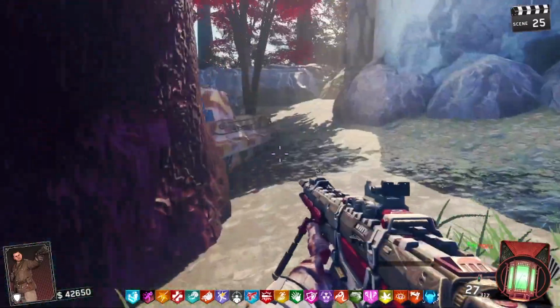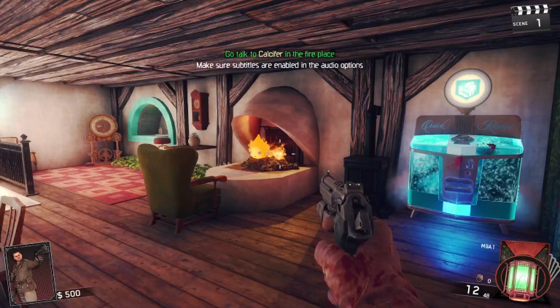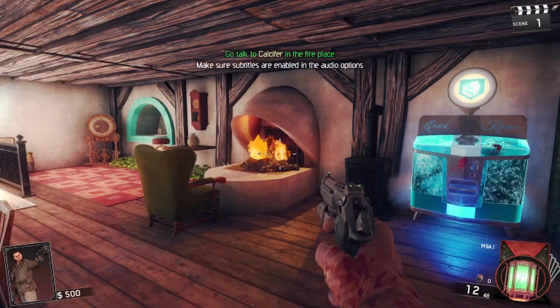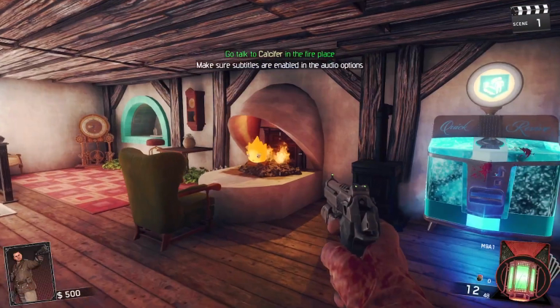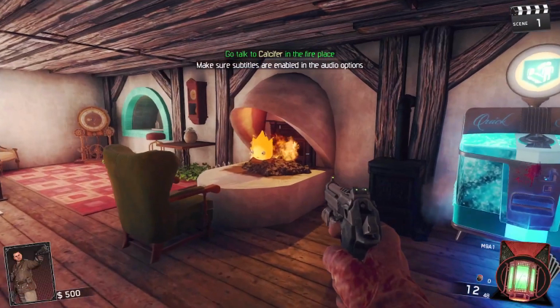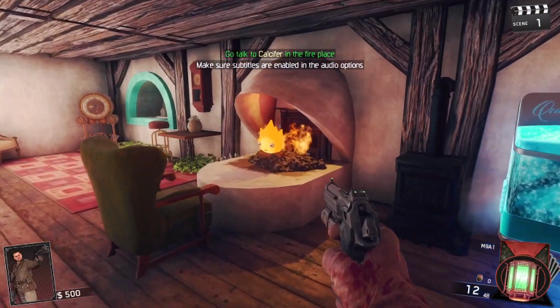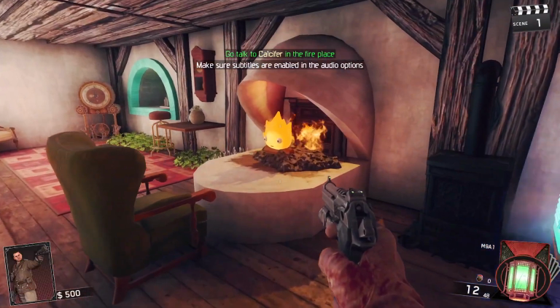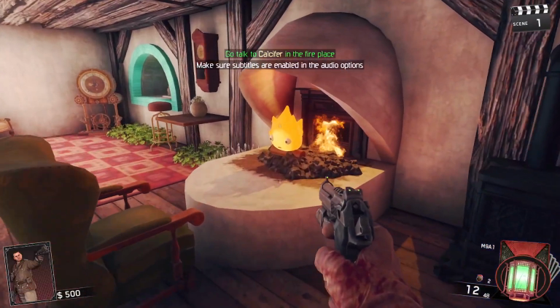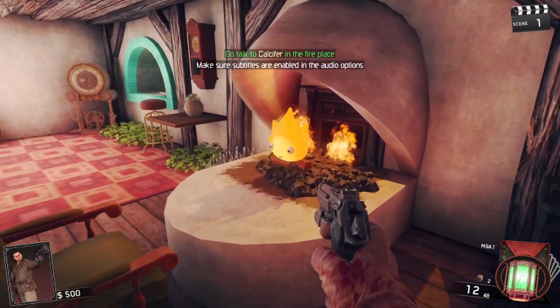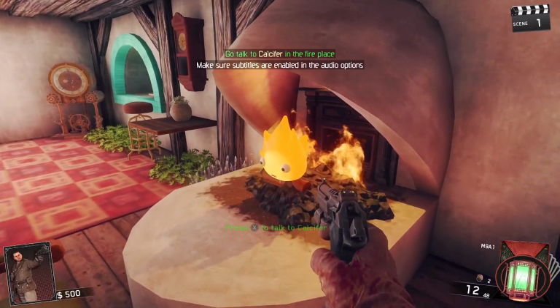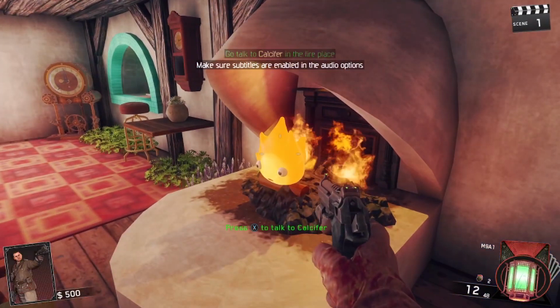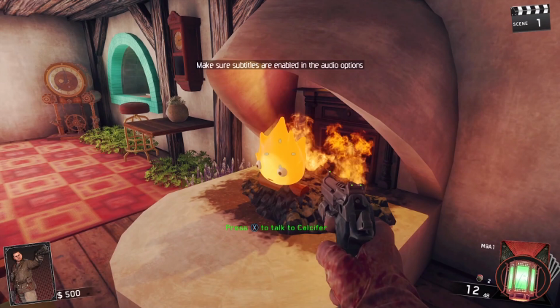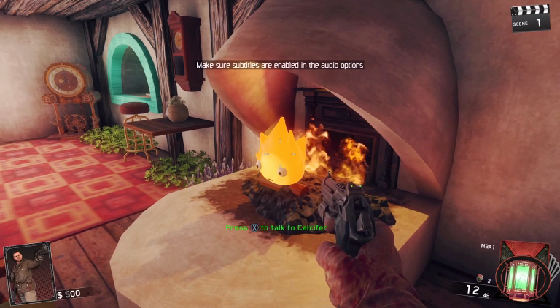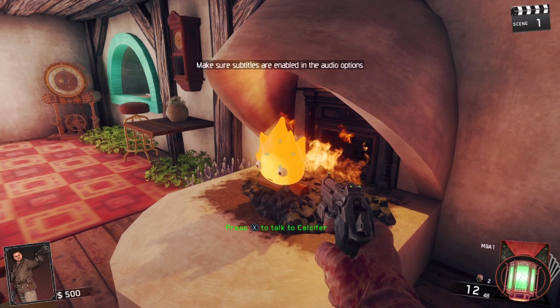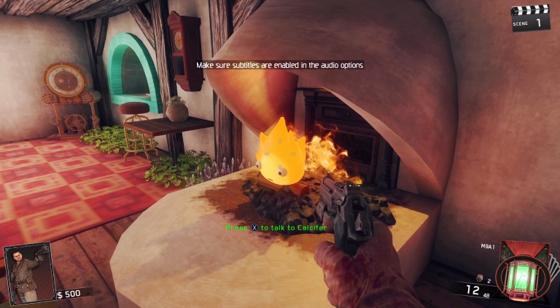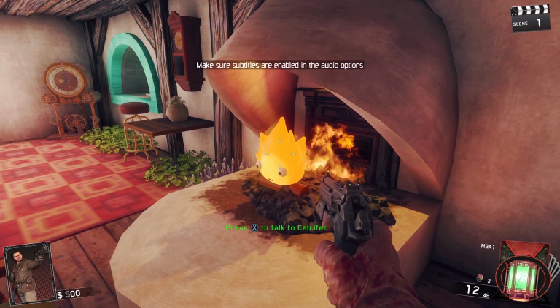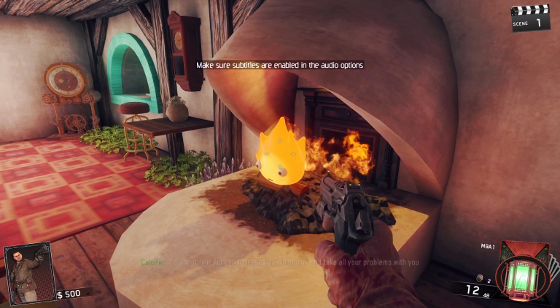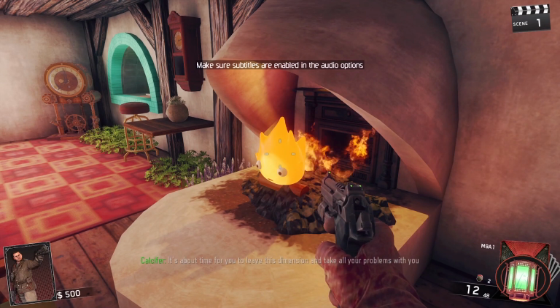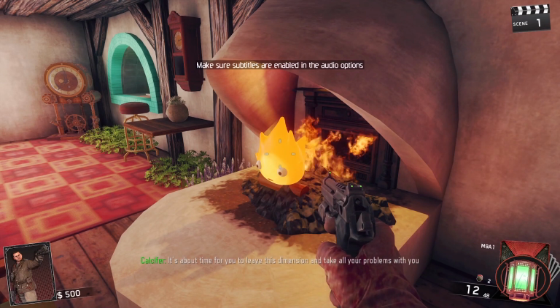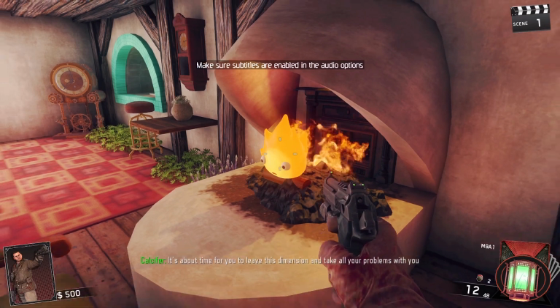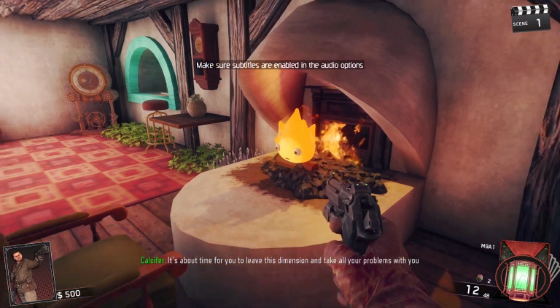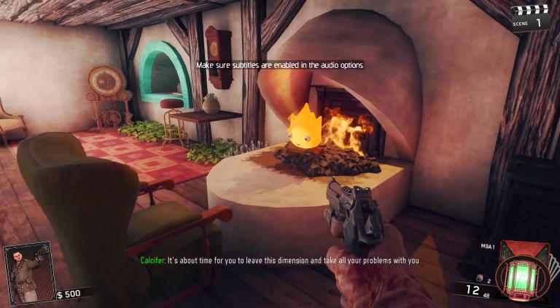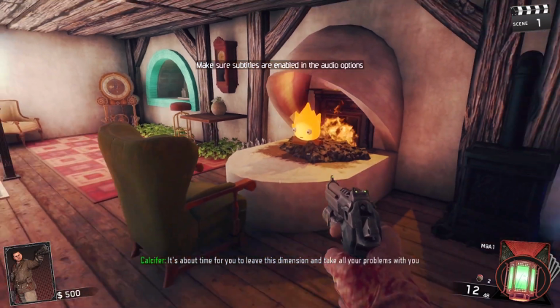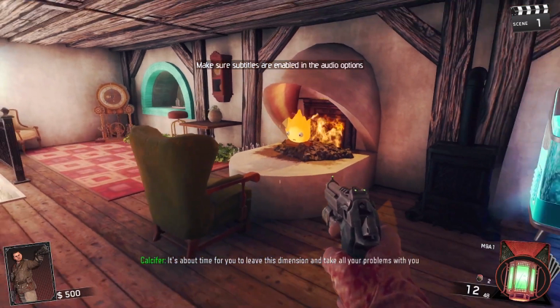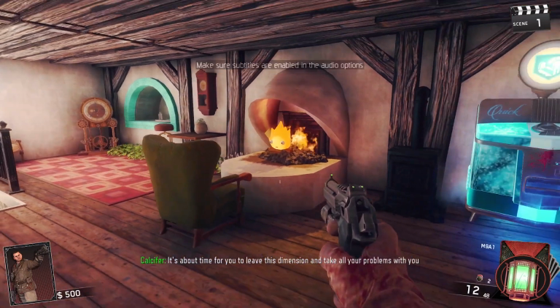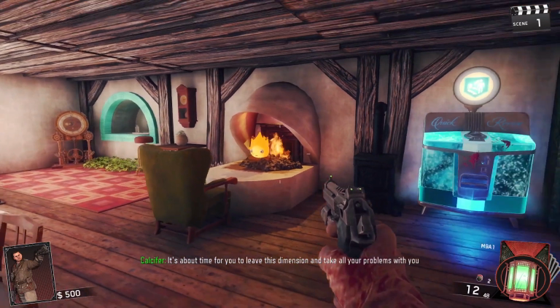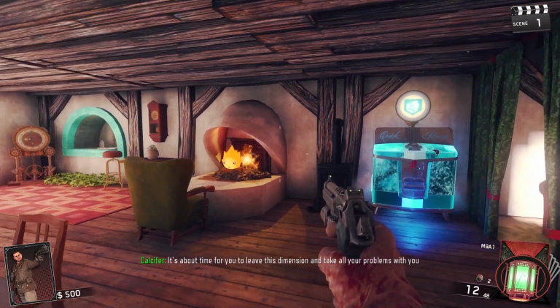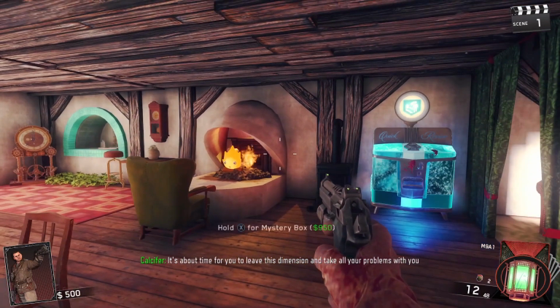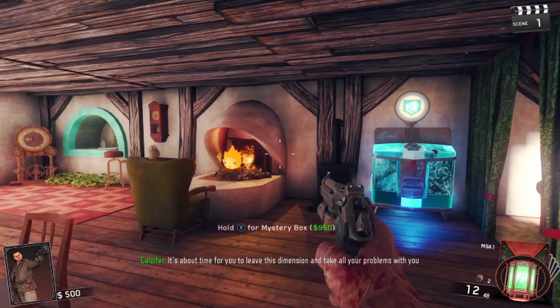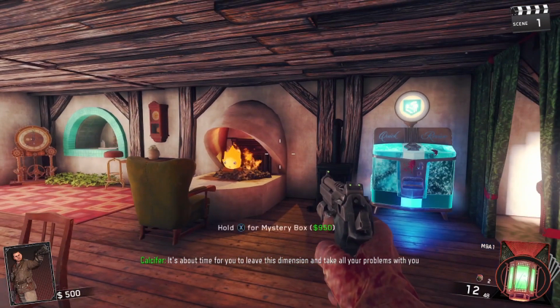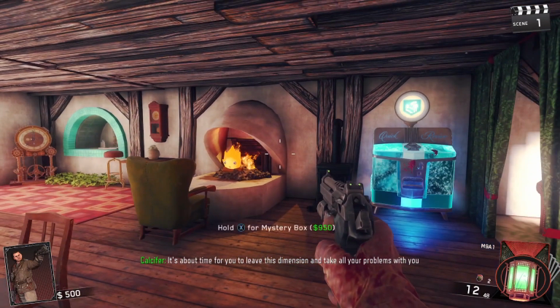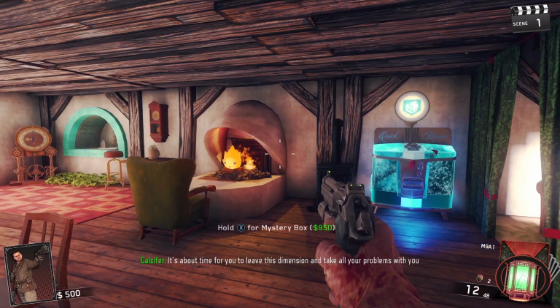As soon as you spawn in, talk to the little fire guy. He will tell you that you need to find the five crystals around the map and complete the challenges given.